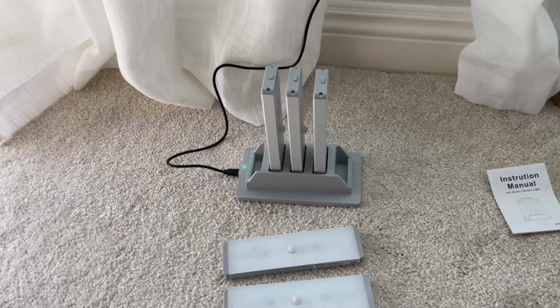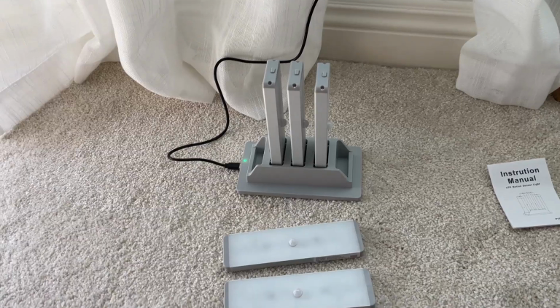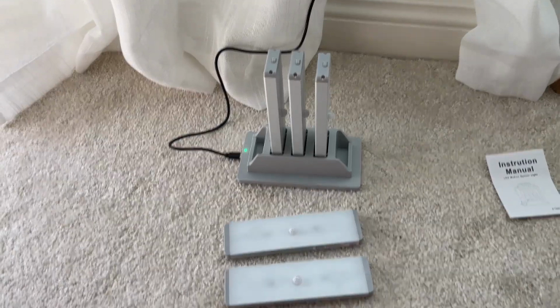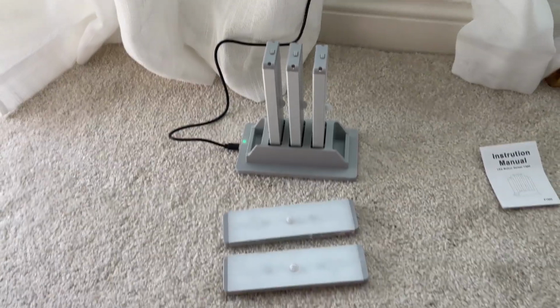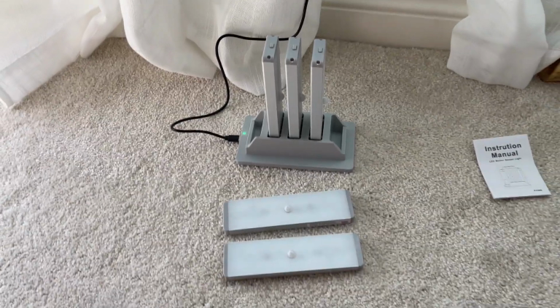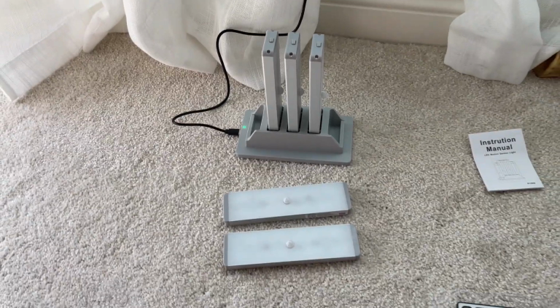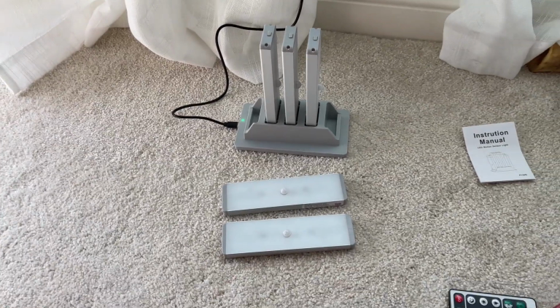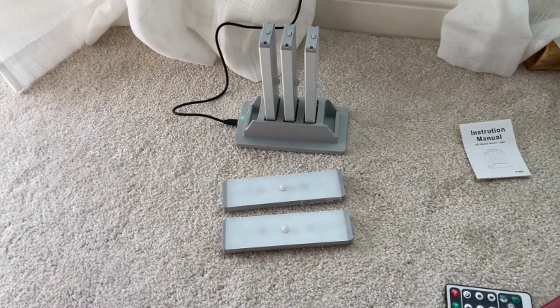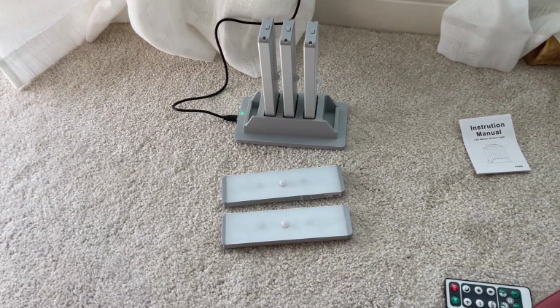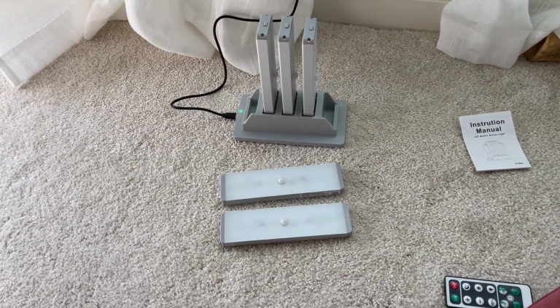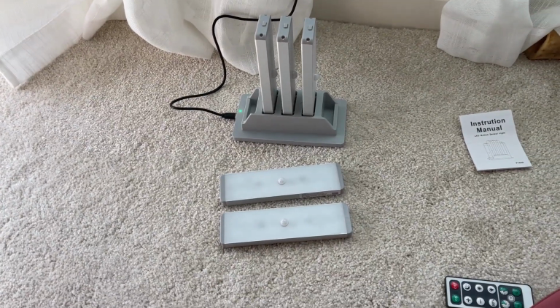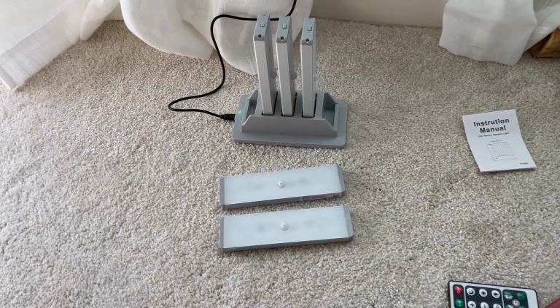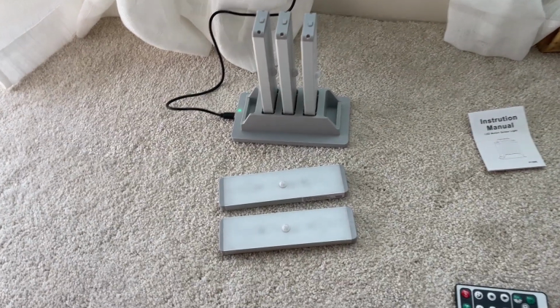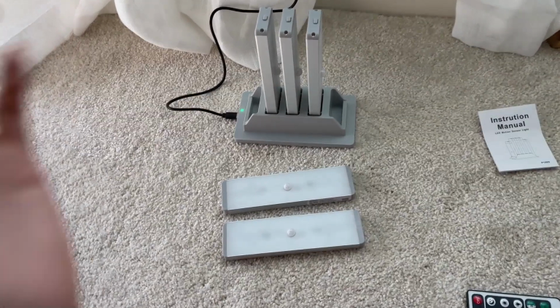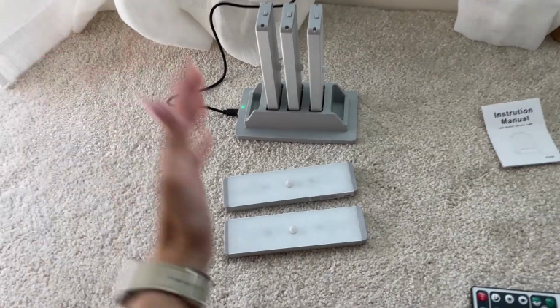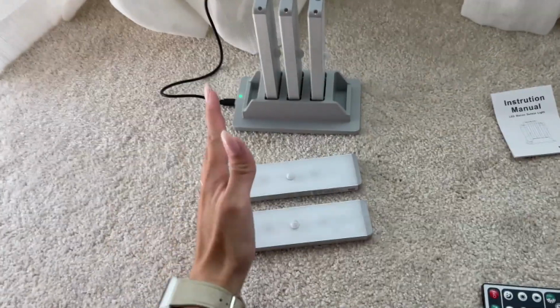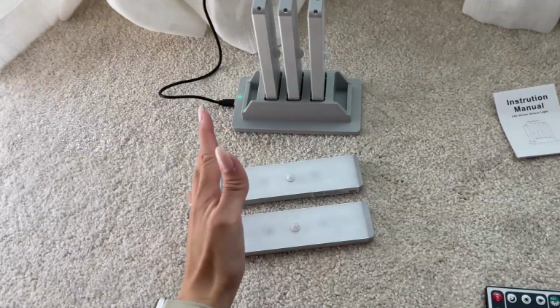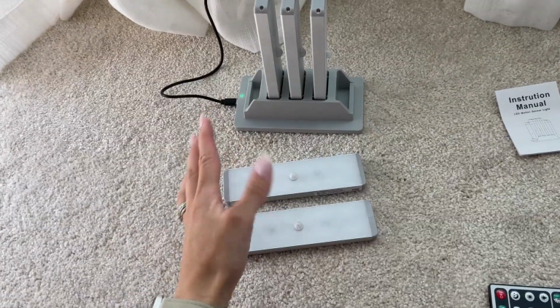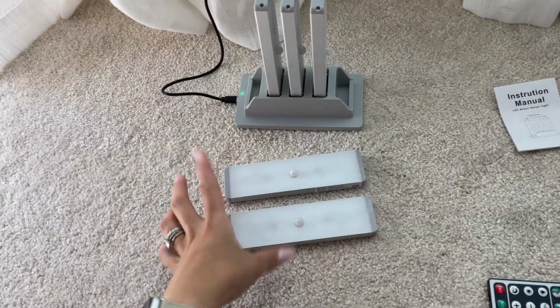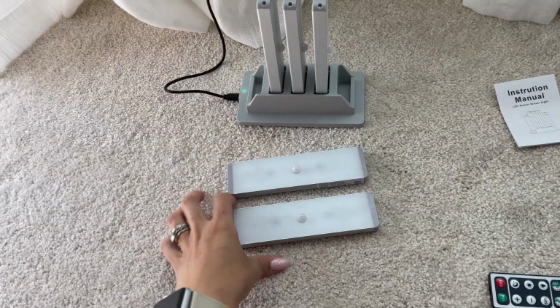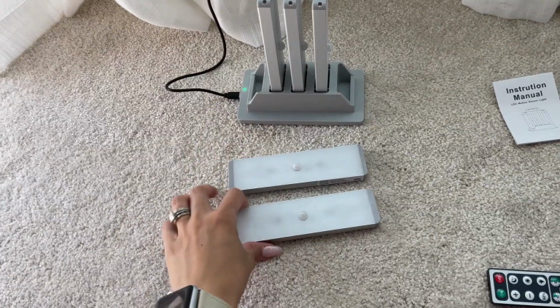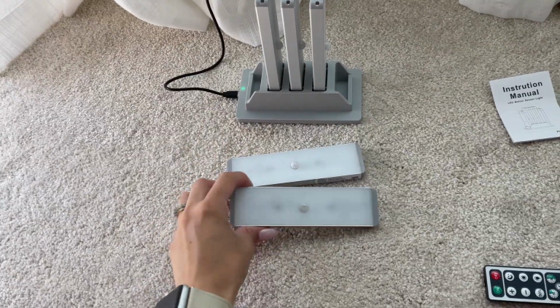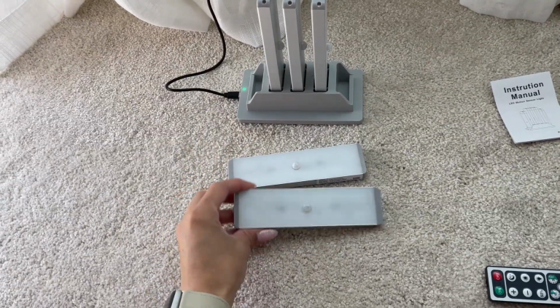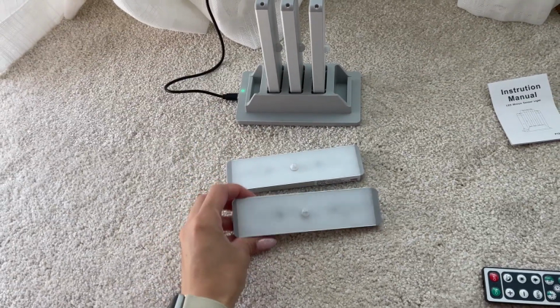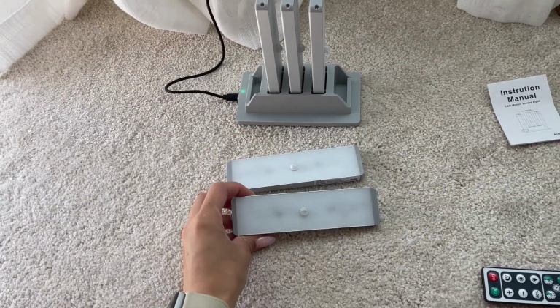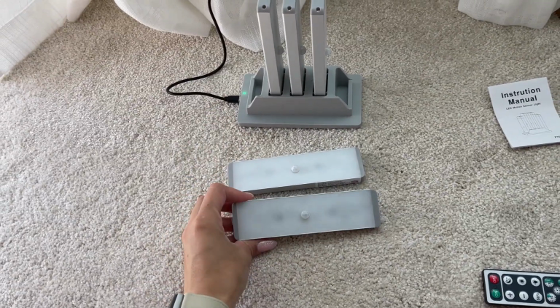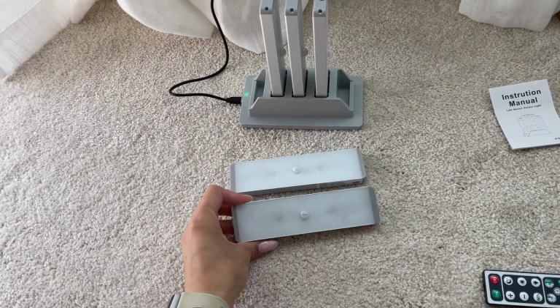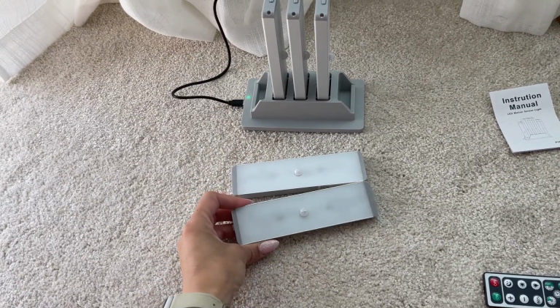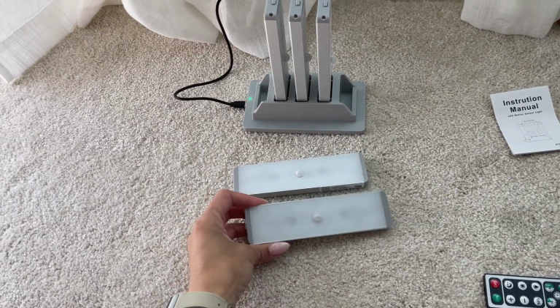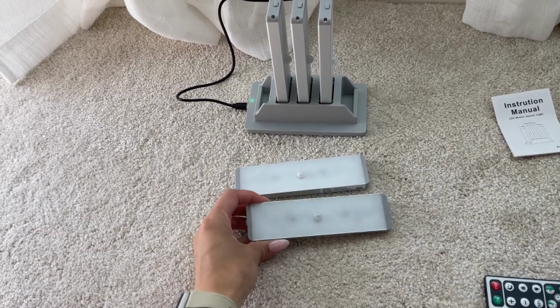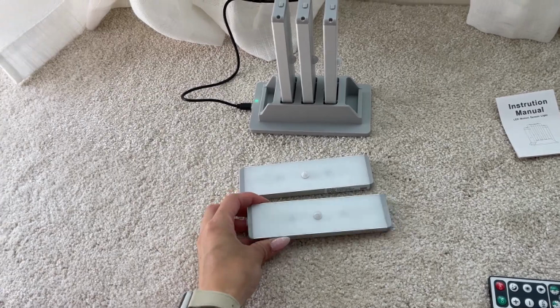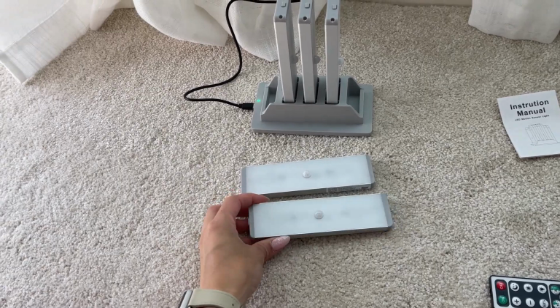Hey guys, today I'm going to do a quick review of these closet lights that I got gifted by the brand.